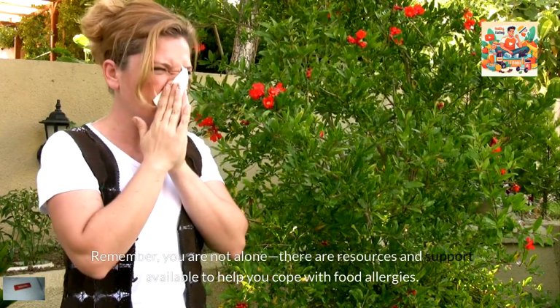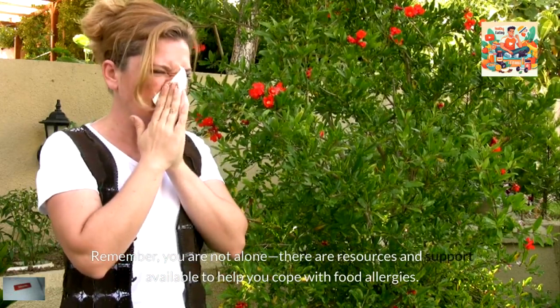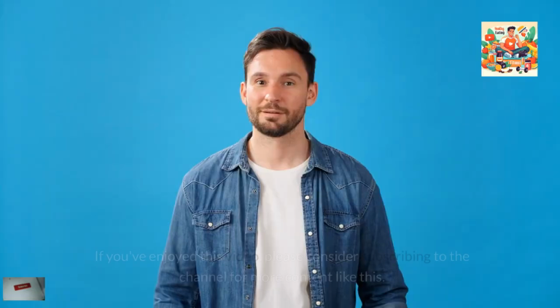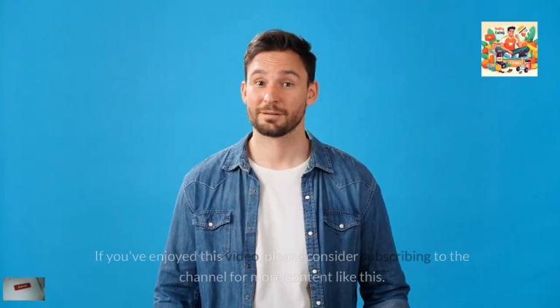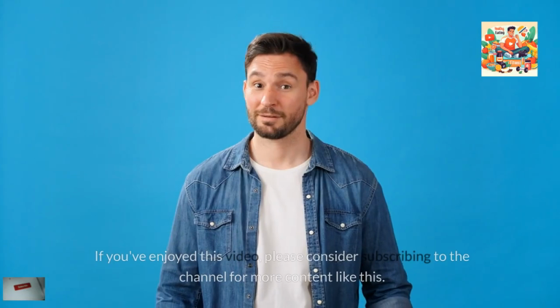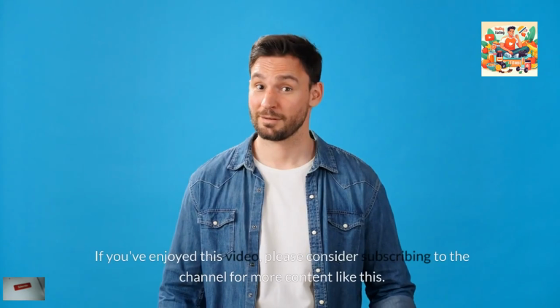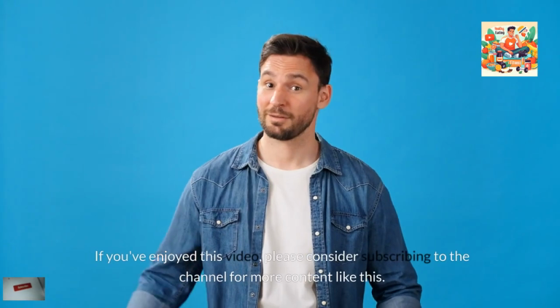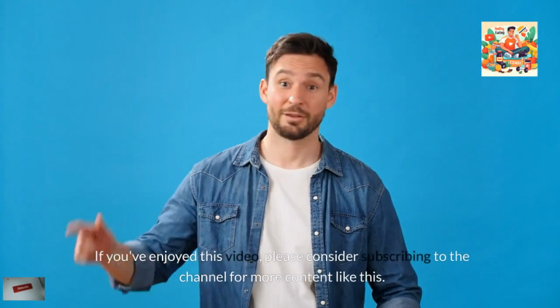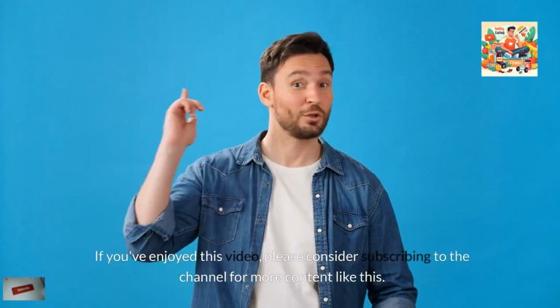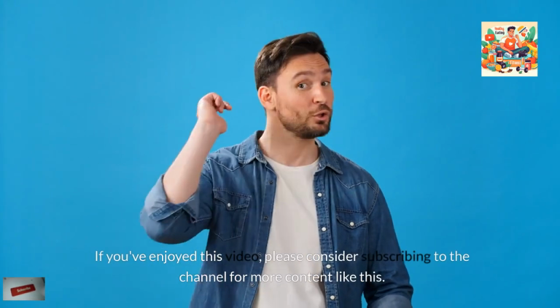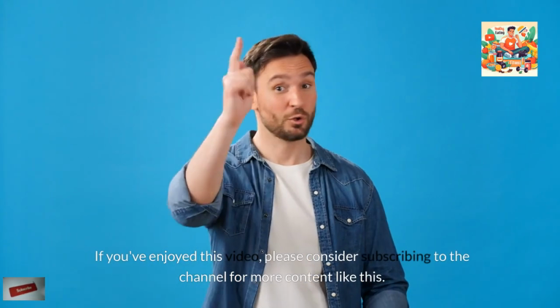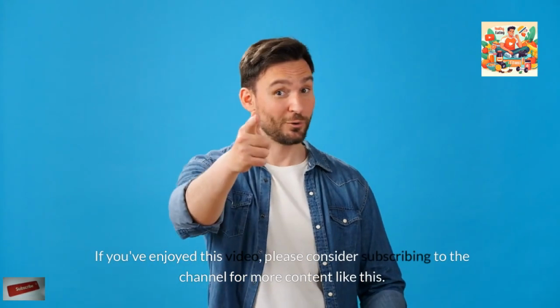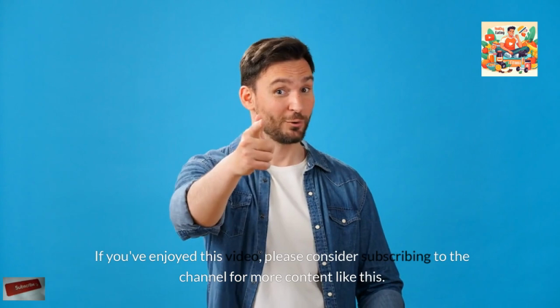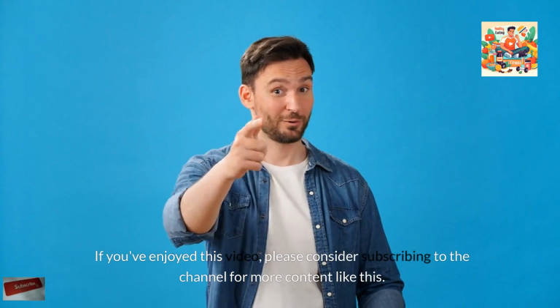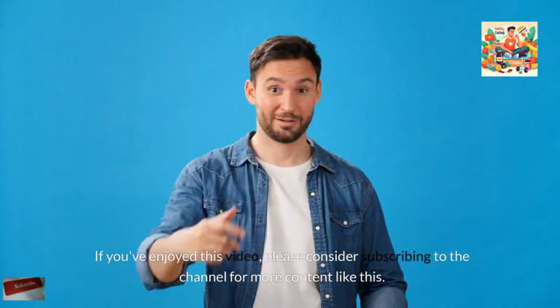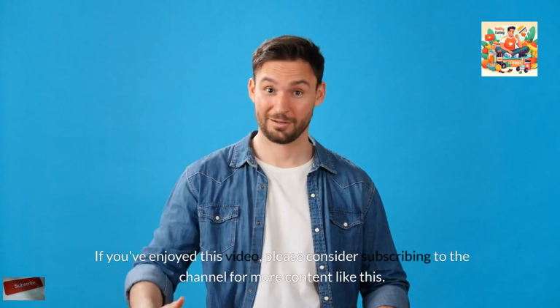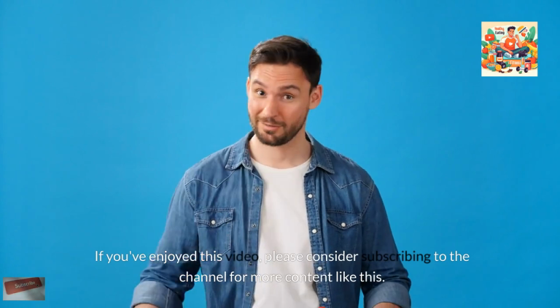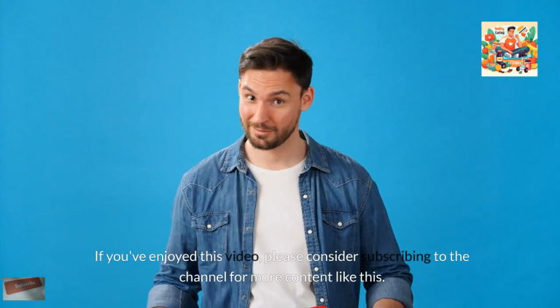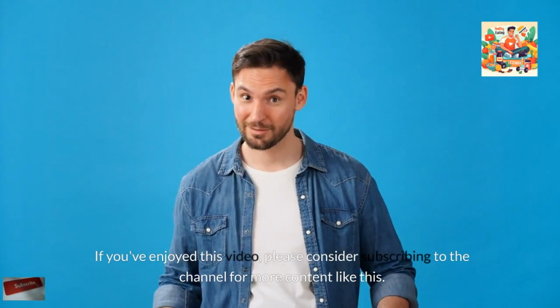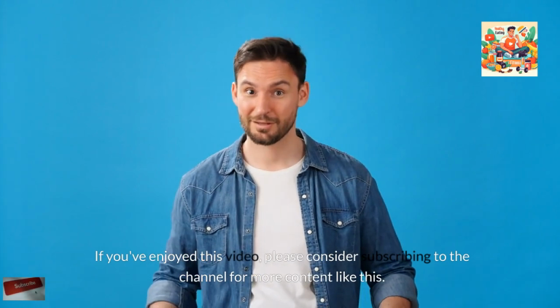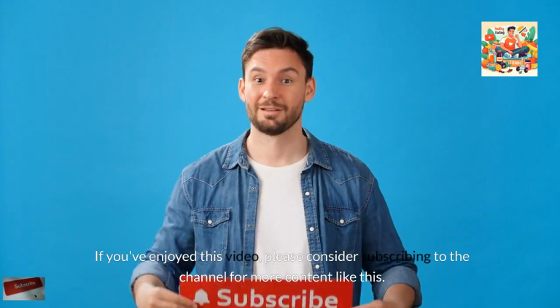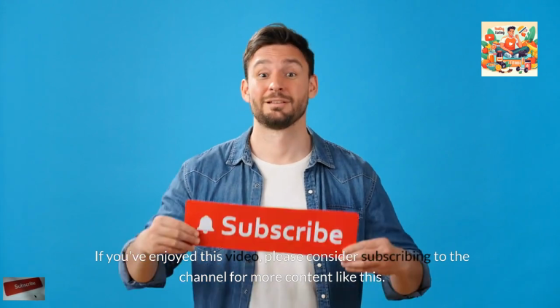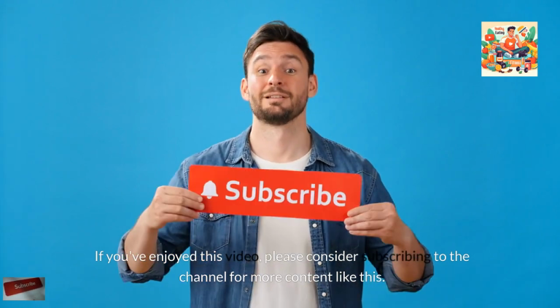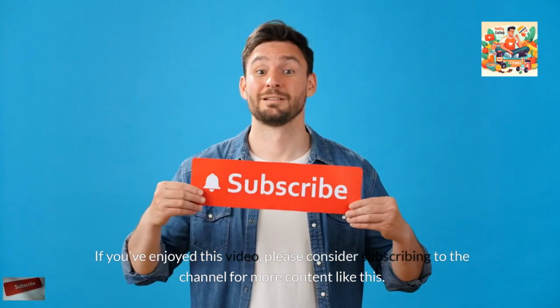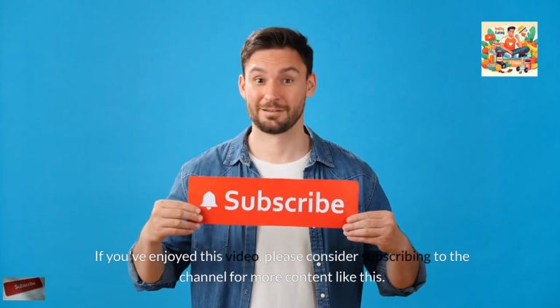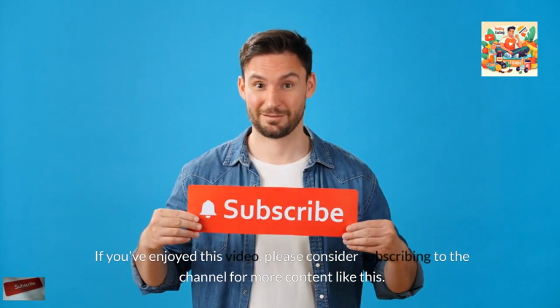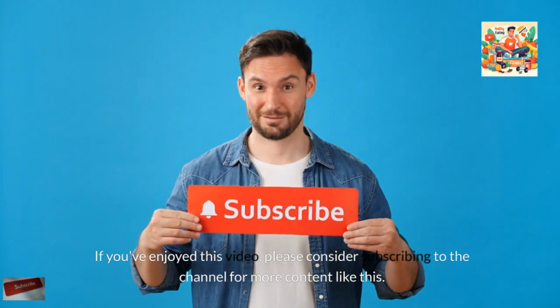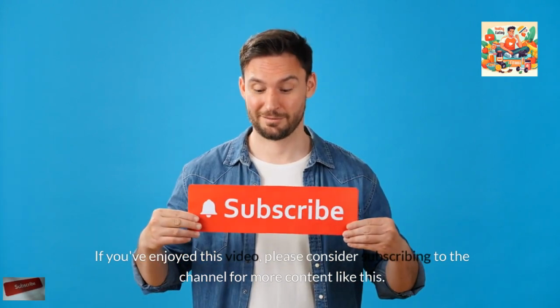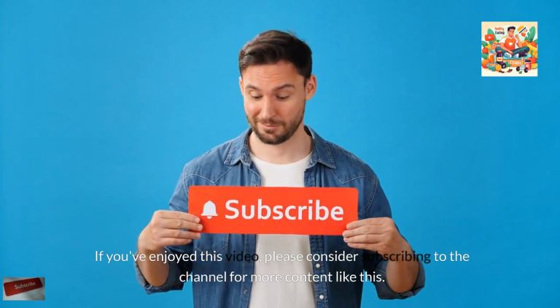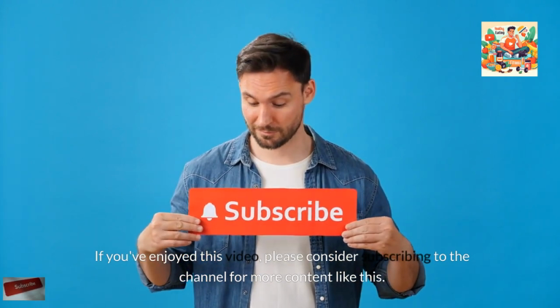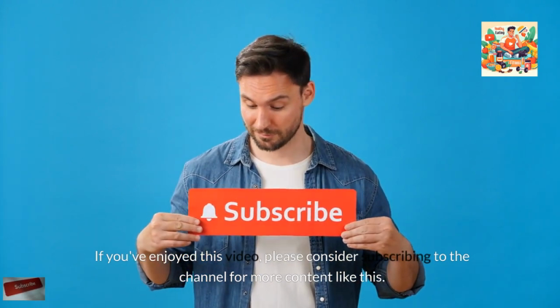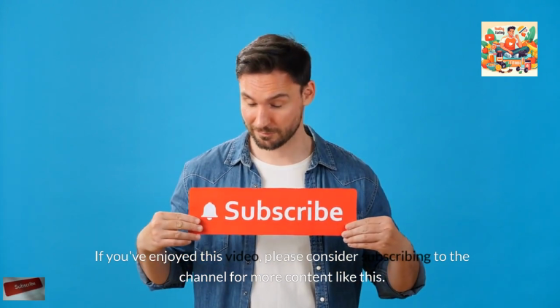If you've enjoyed this video, please consider subscribing to the channel for more content like this.